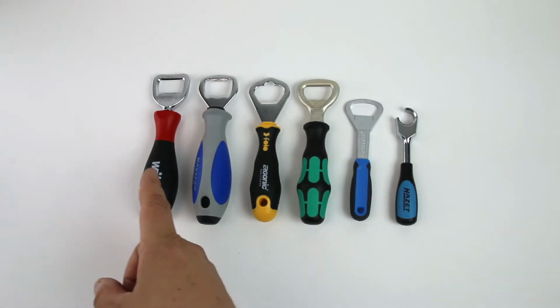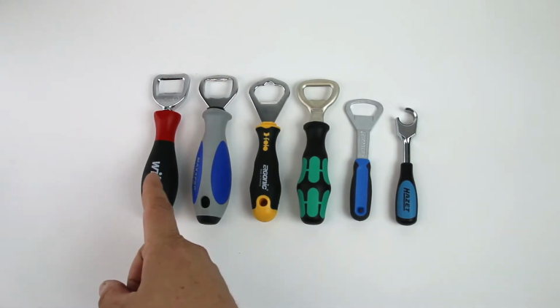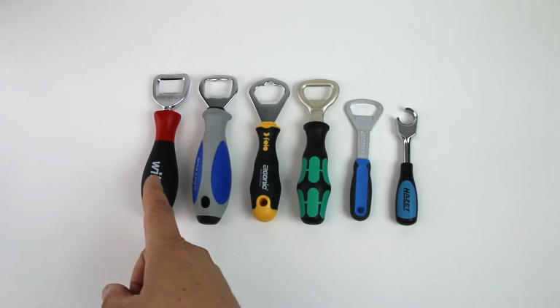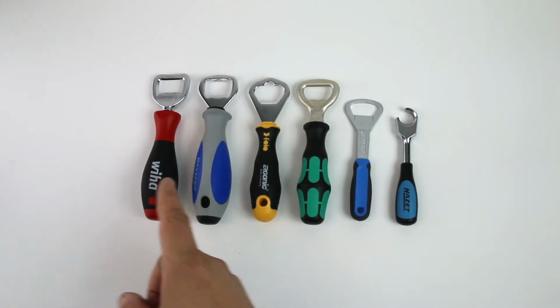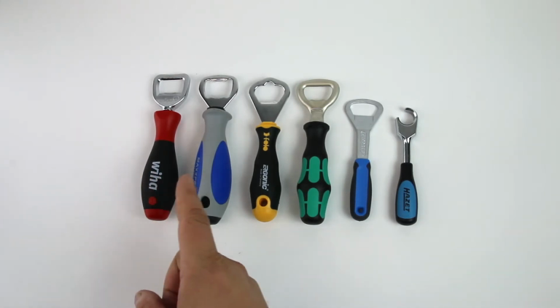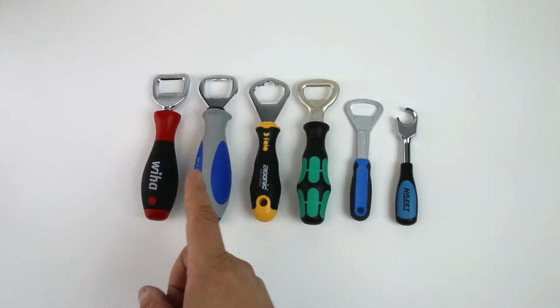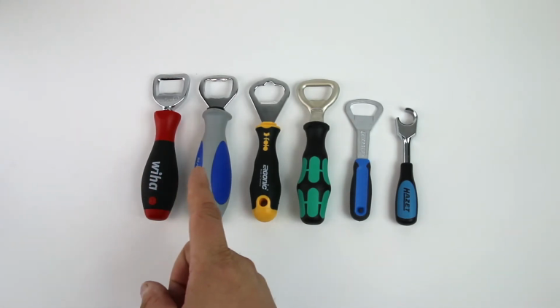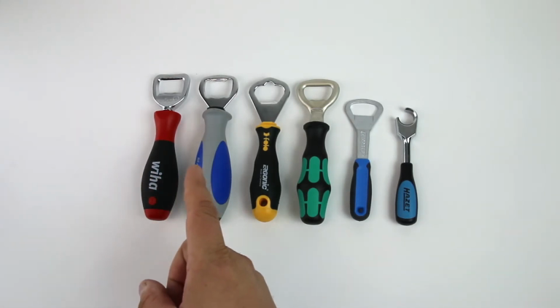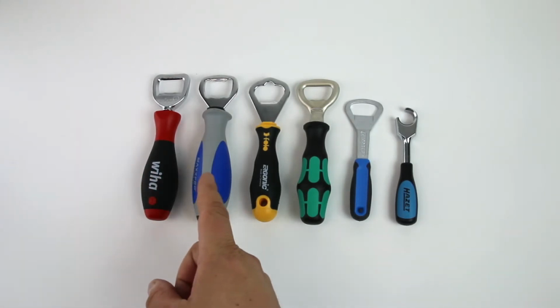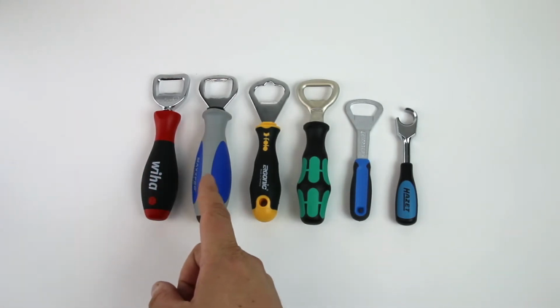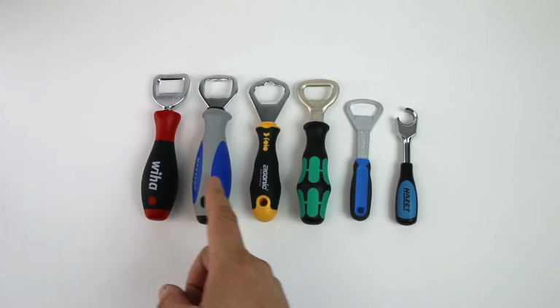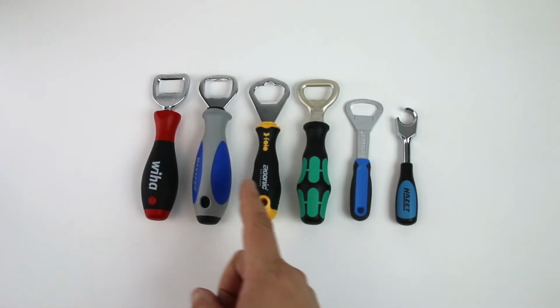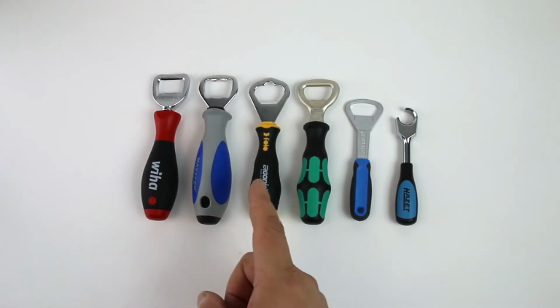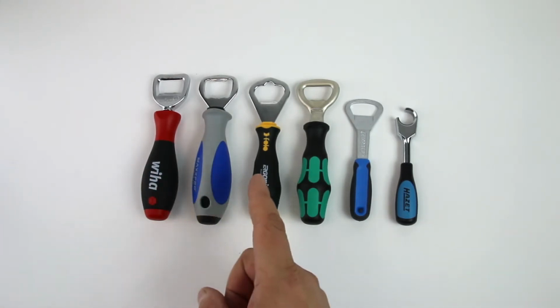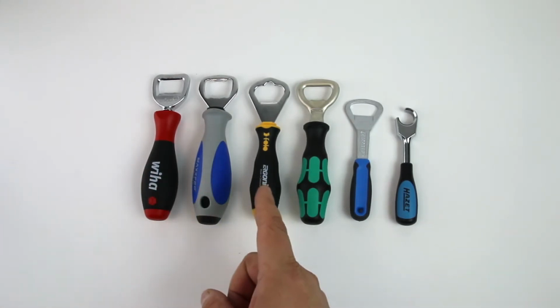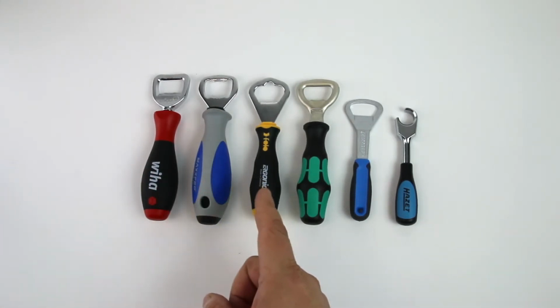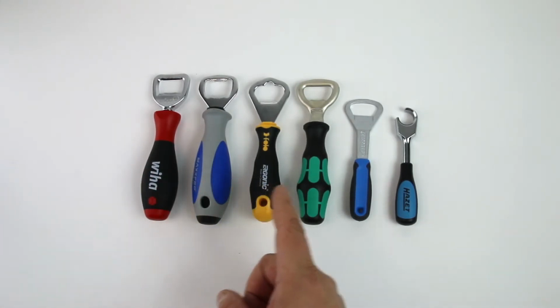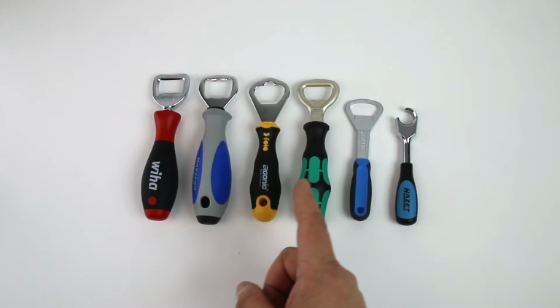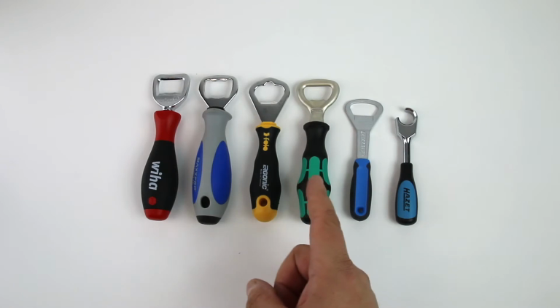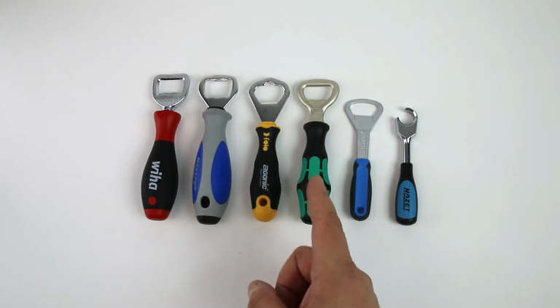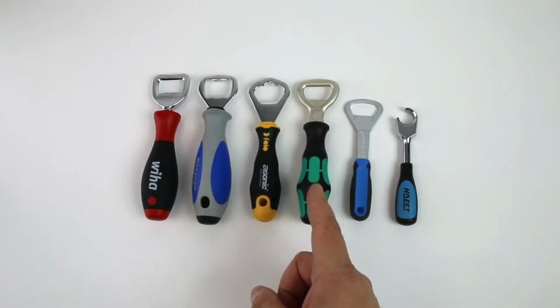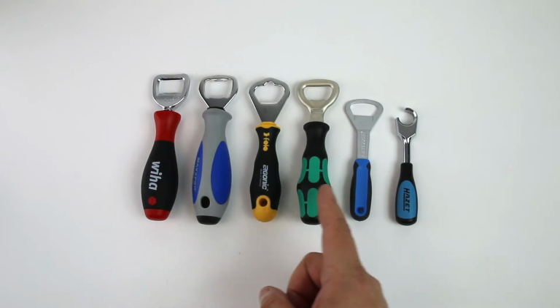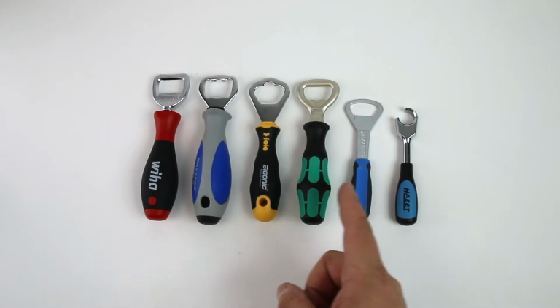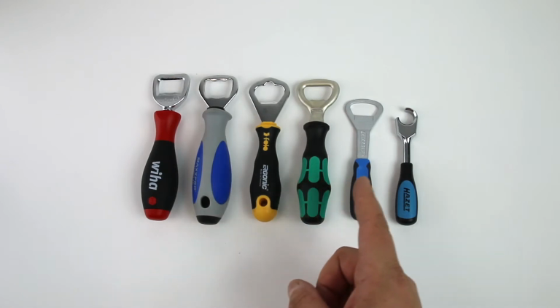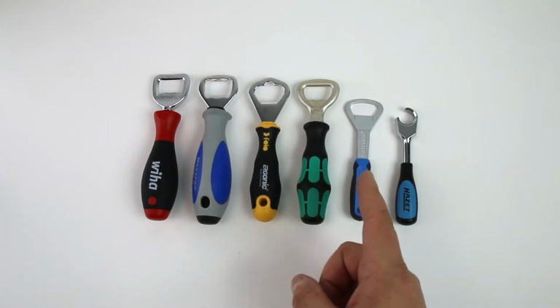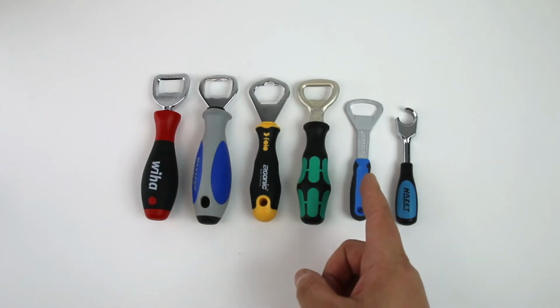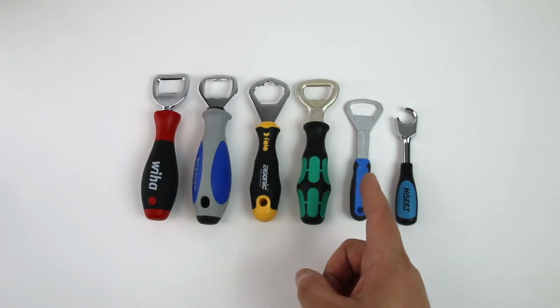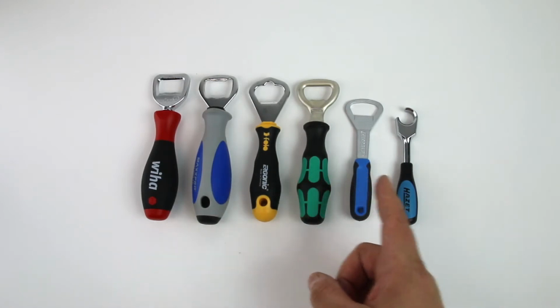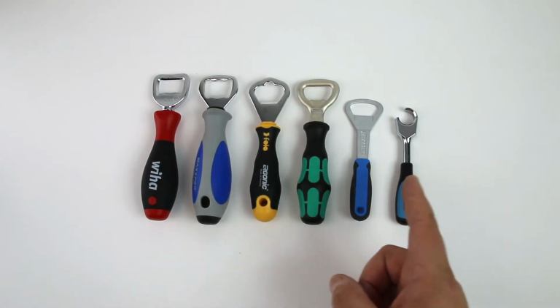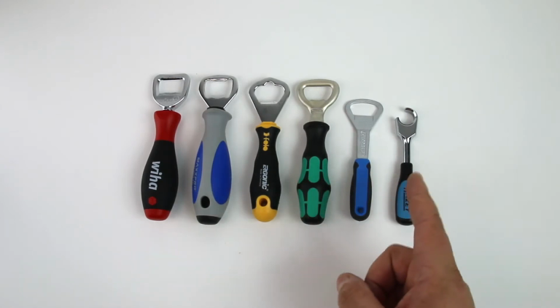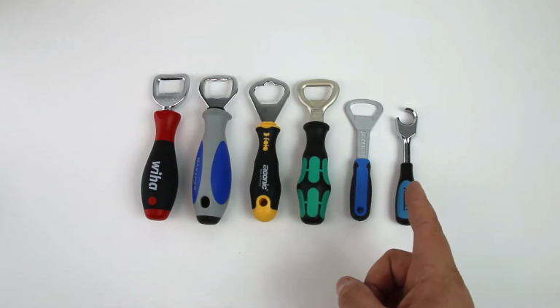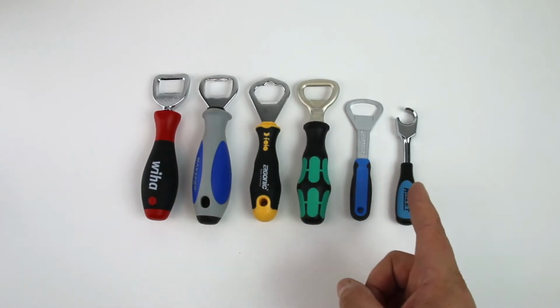This is the WIHA one, WIDA, FILO, WERA, GDOR, and HZET.